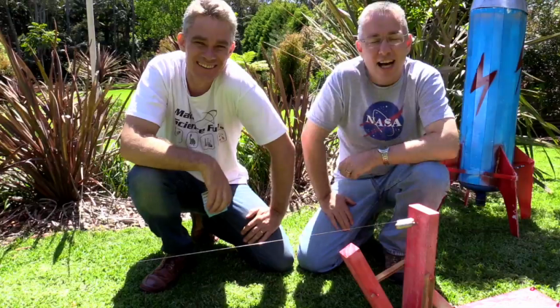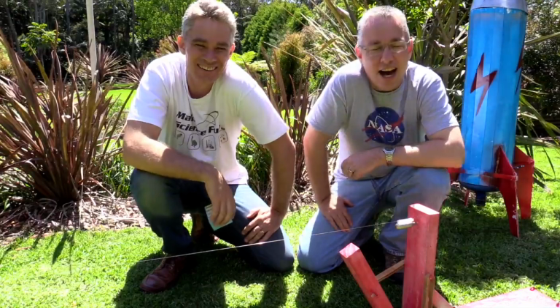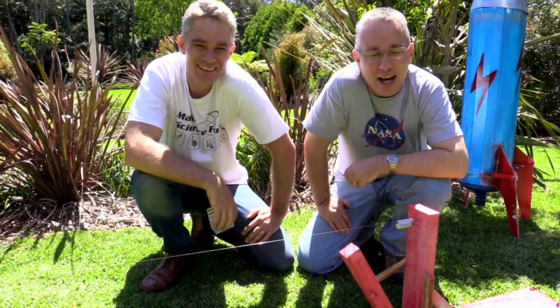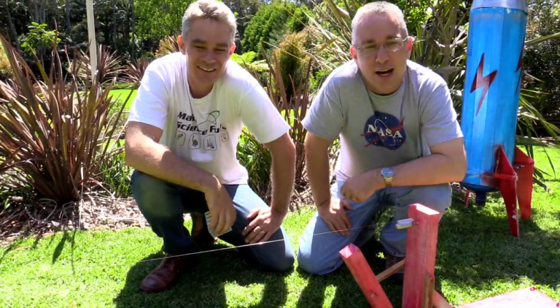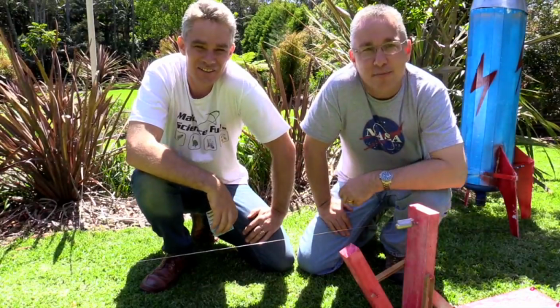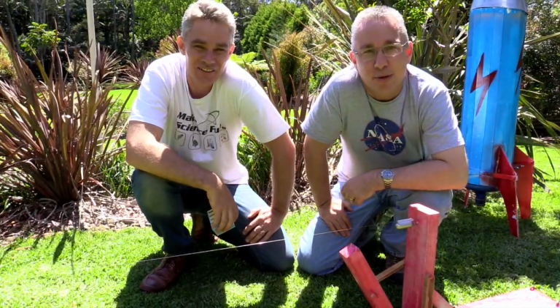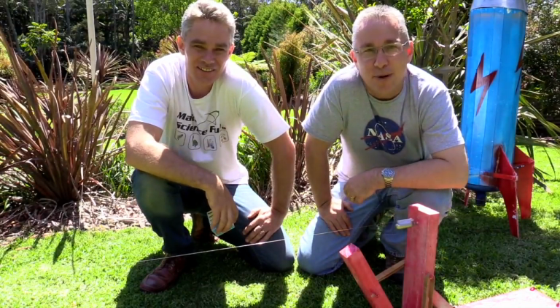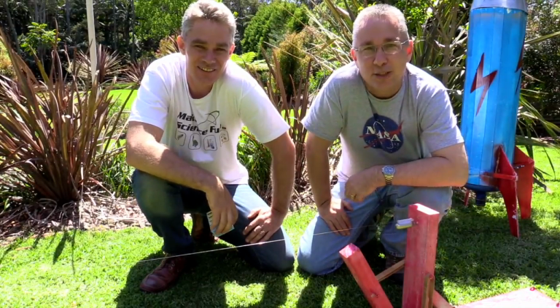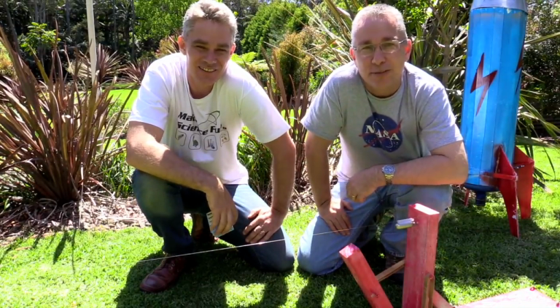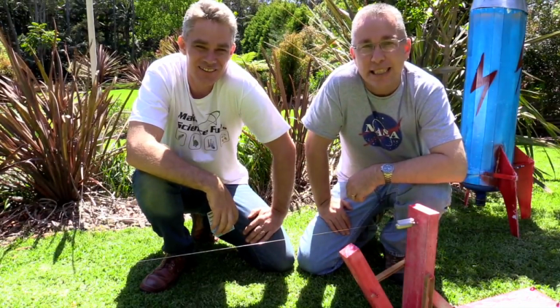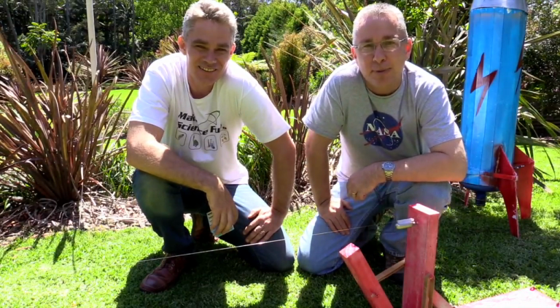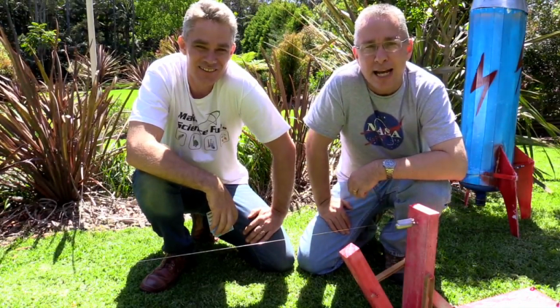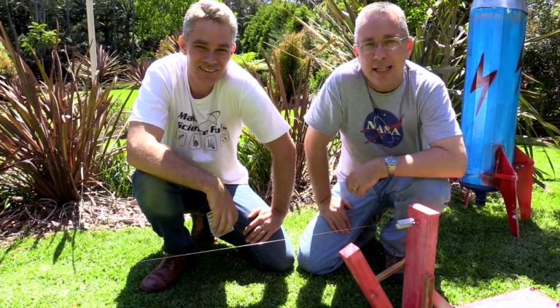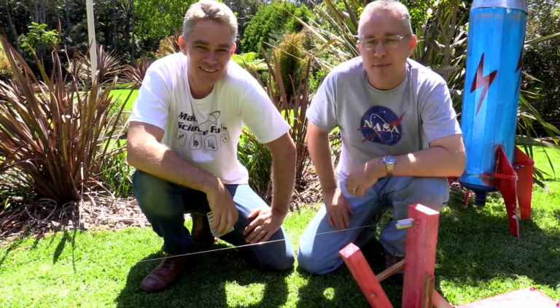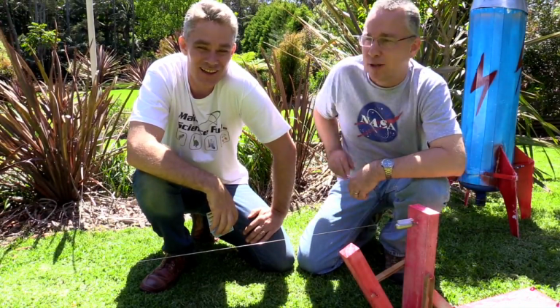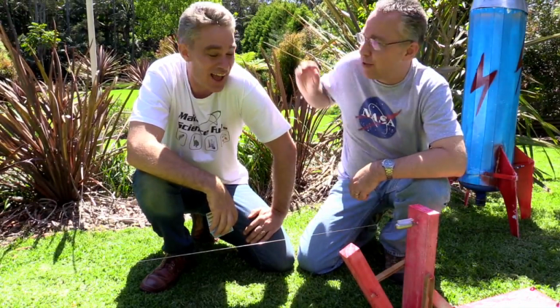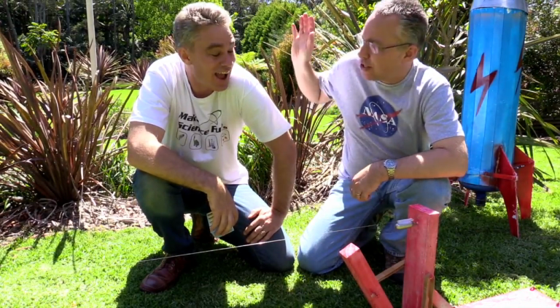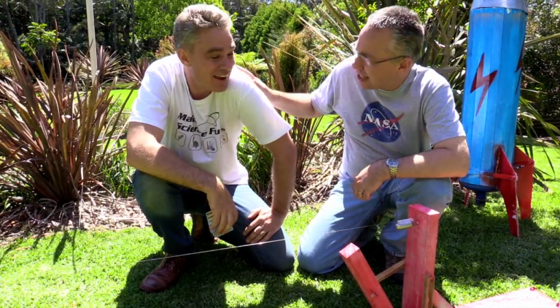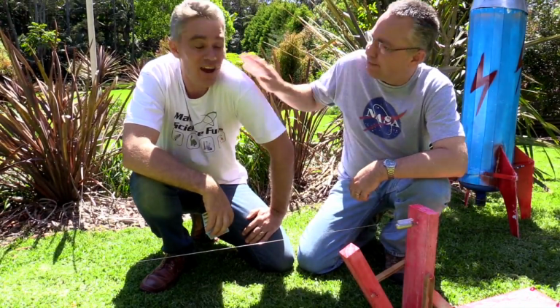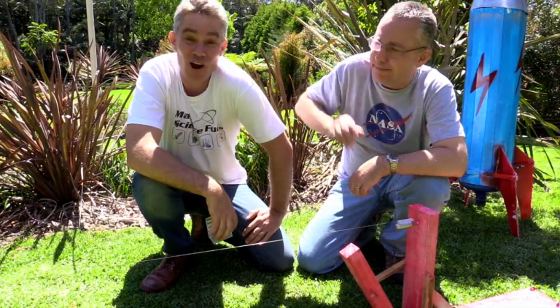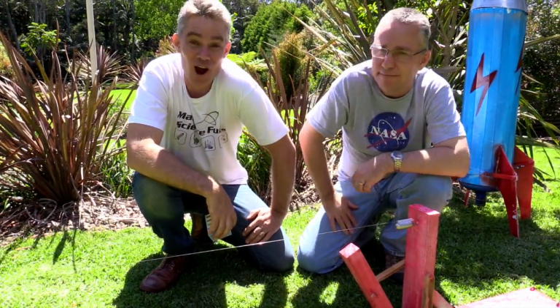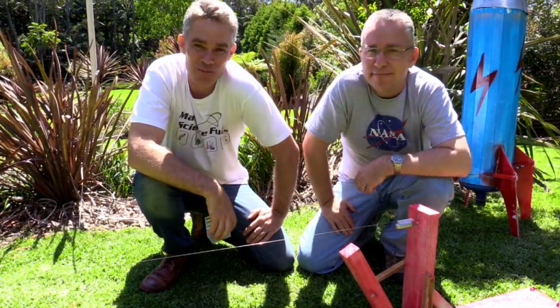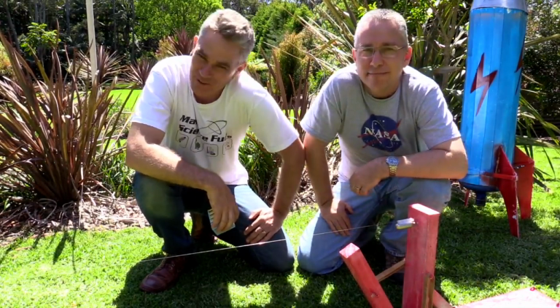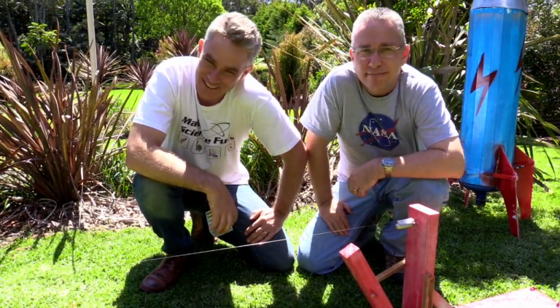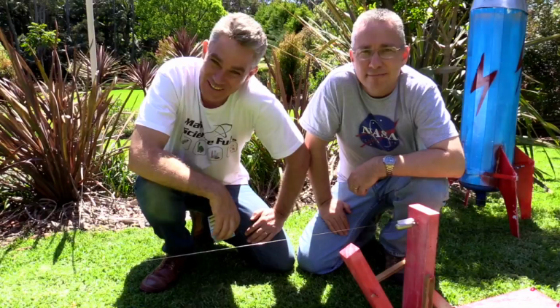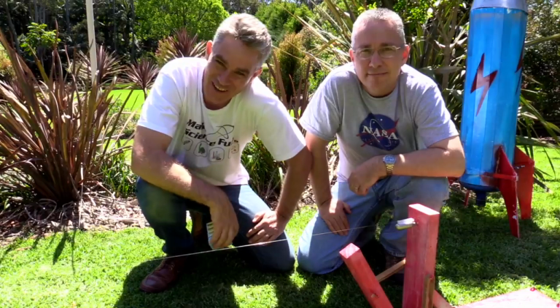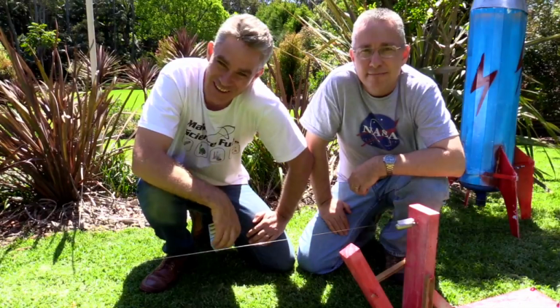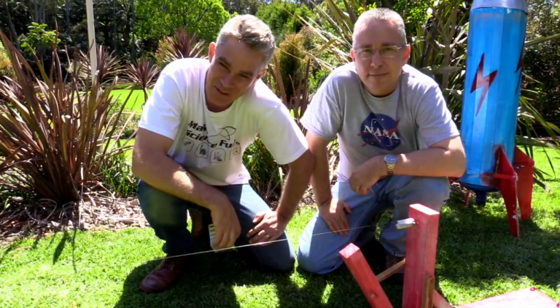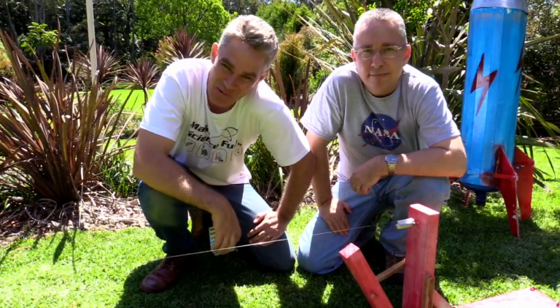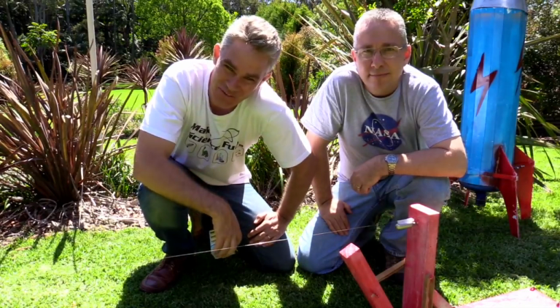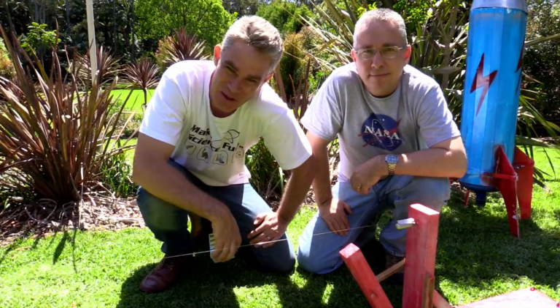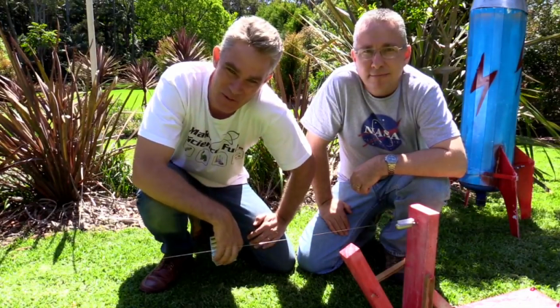Hi, I'm Paul from High School Physics Explained and this is my good friend Jake from Make Science Fun. Hello my wonderful people.